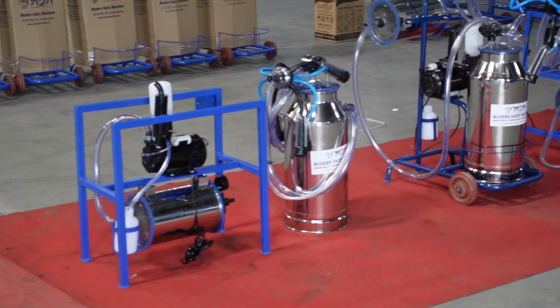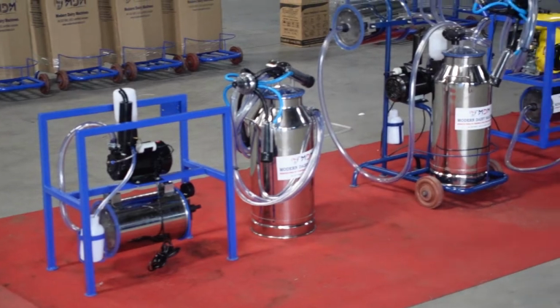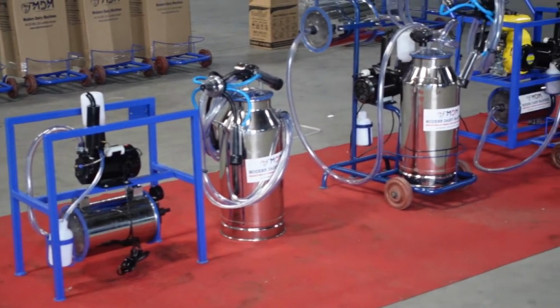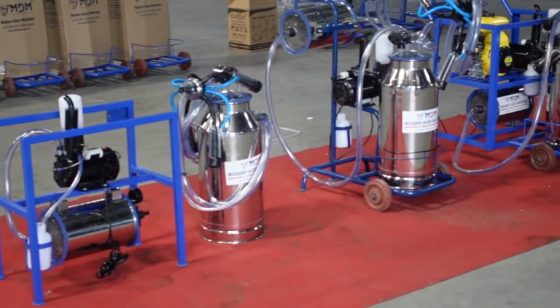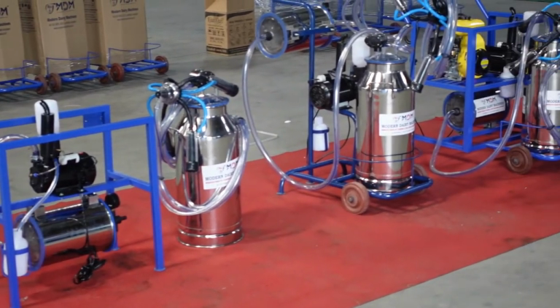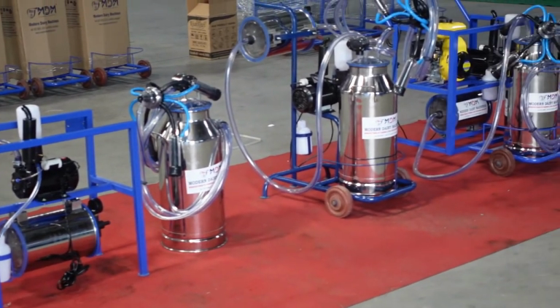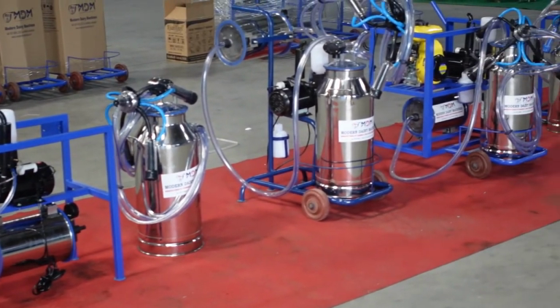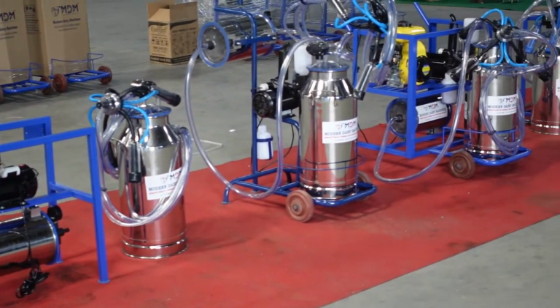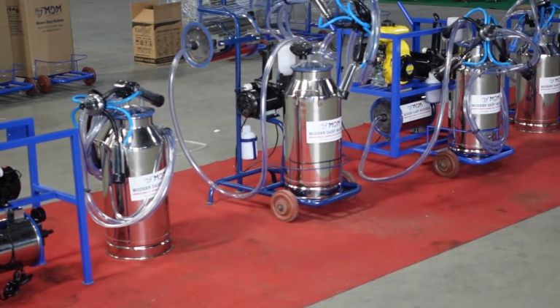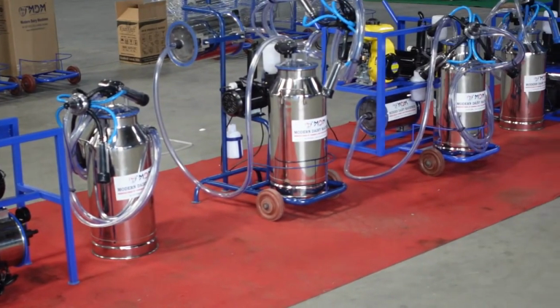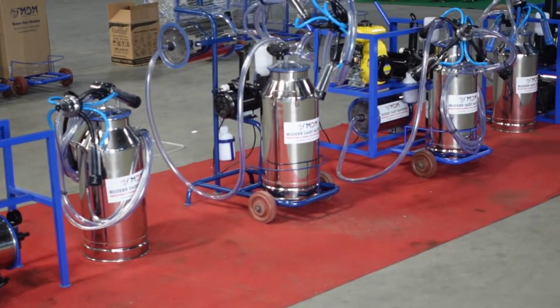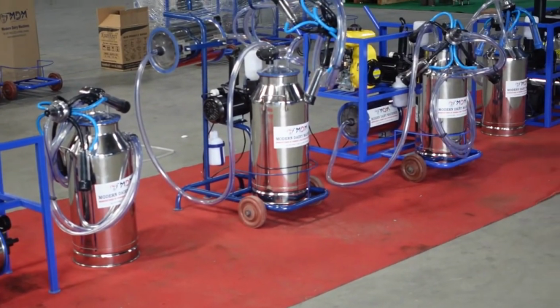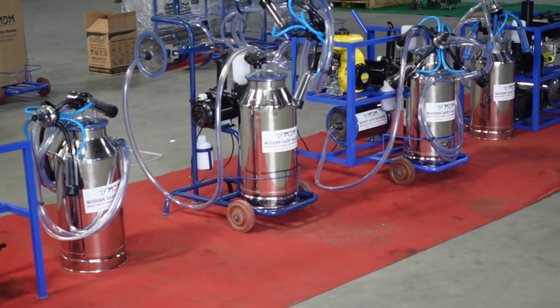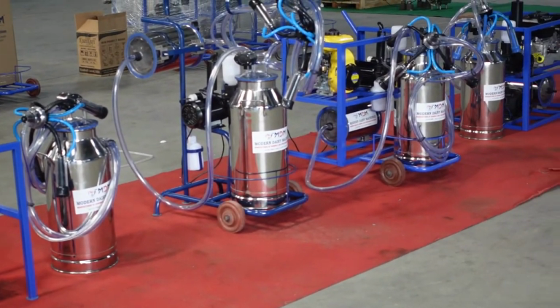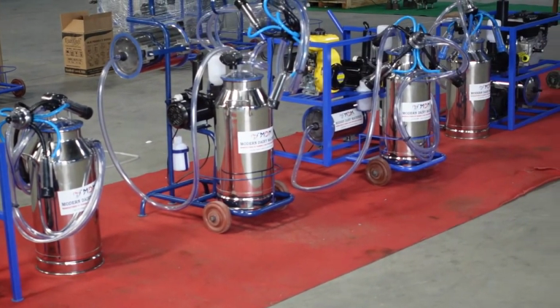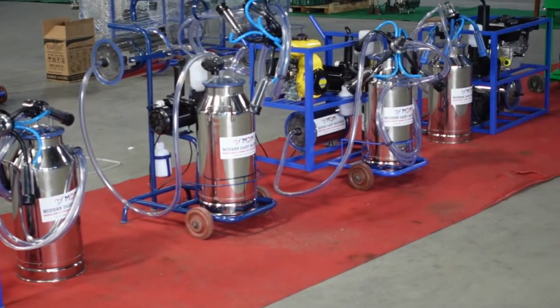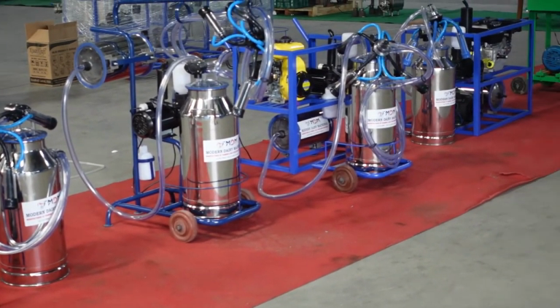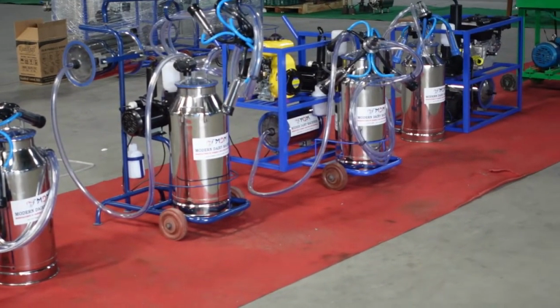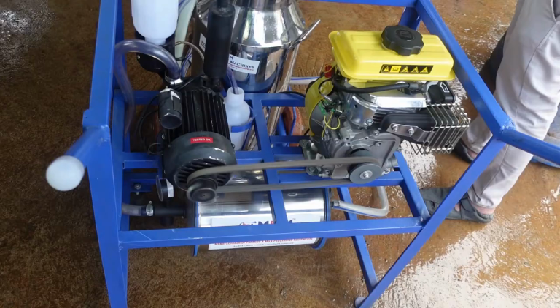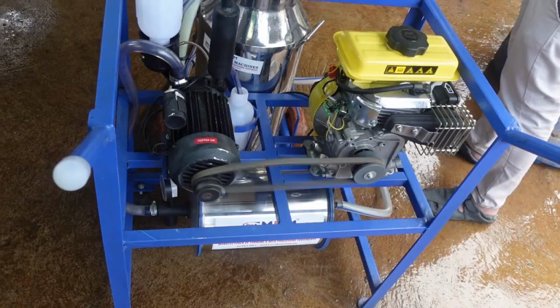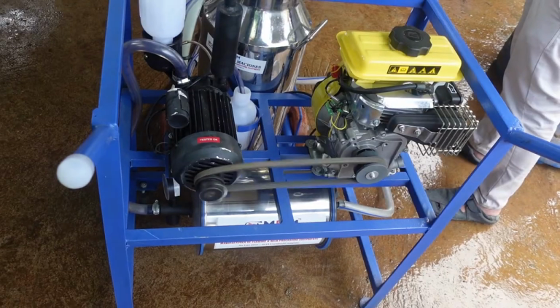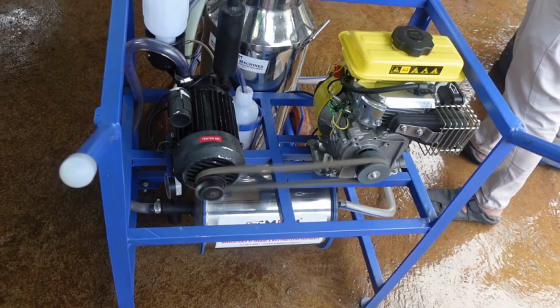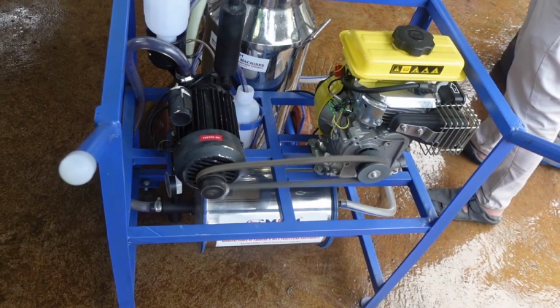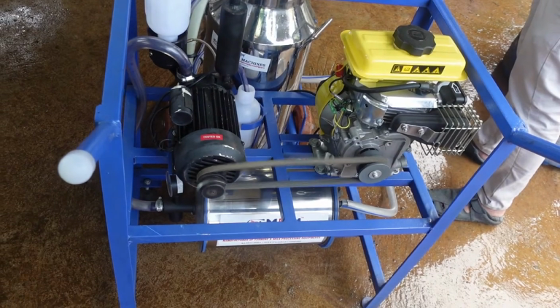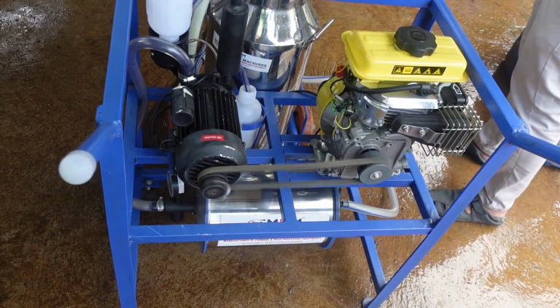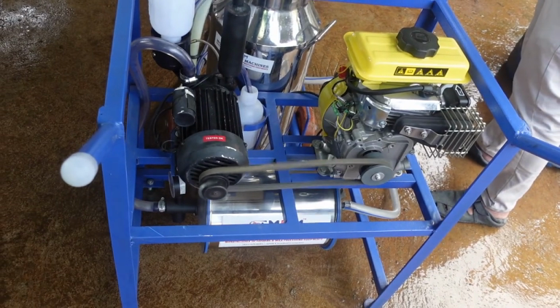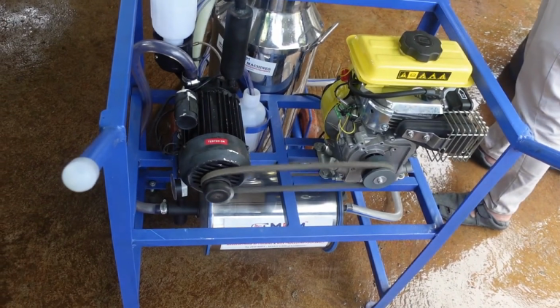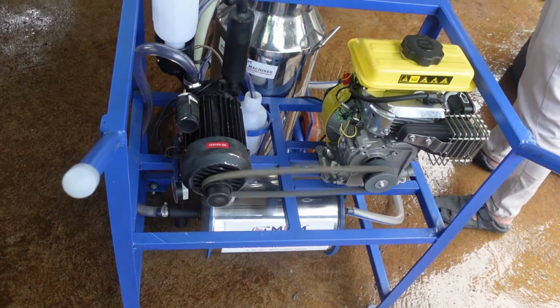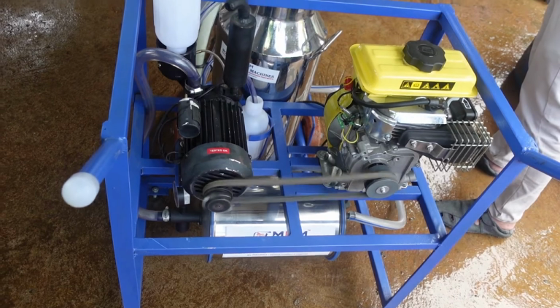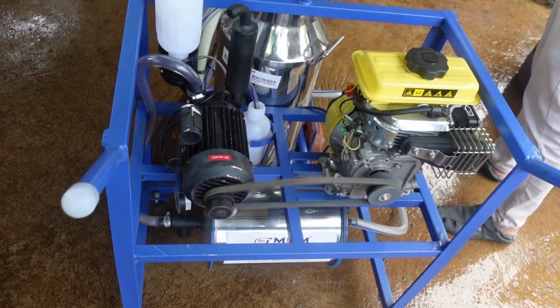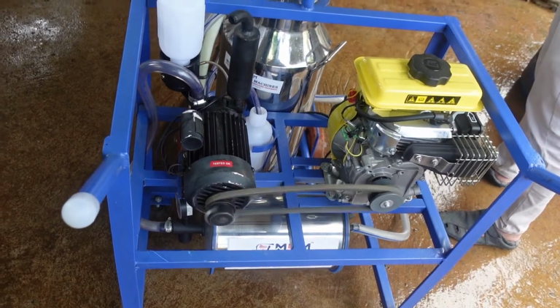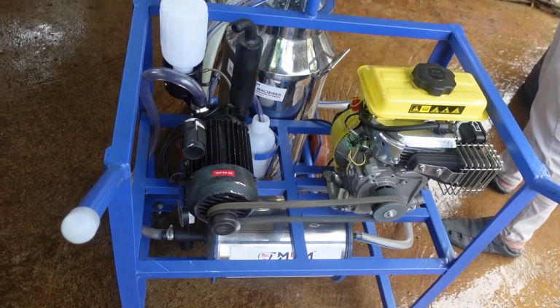Hello everyone, let's see the overall milking machine in this video. We will see the best milking machine in this video.